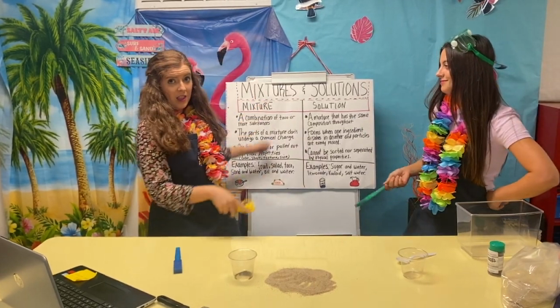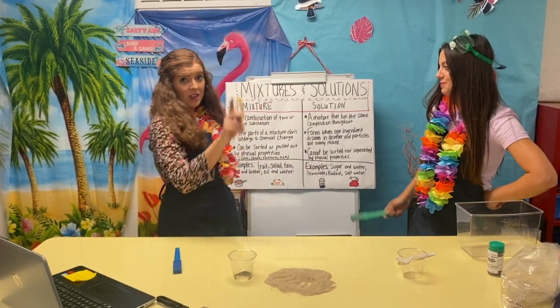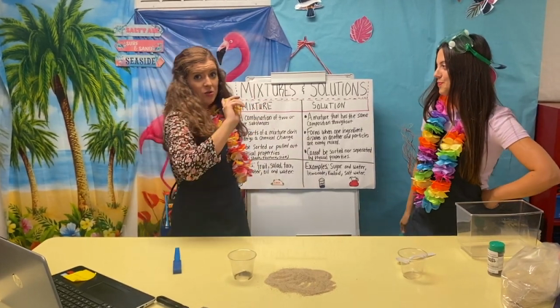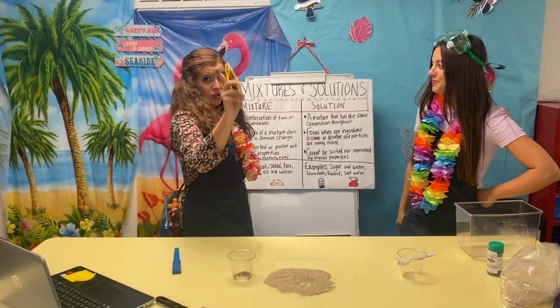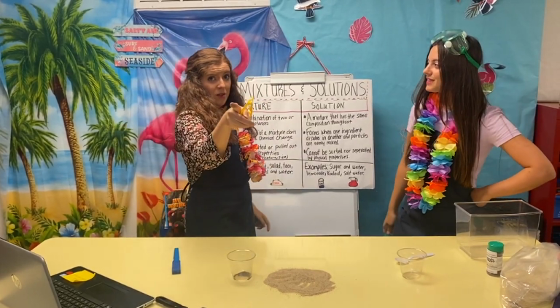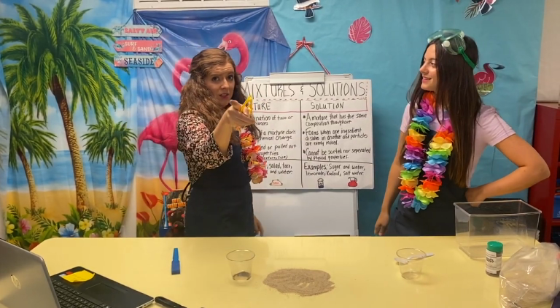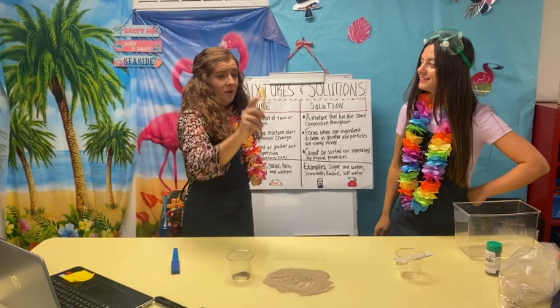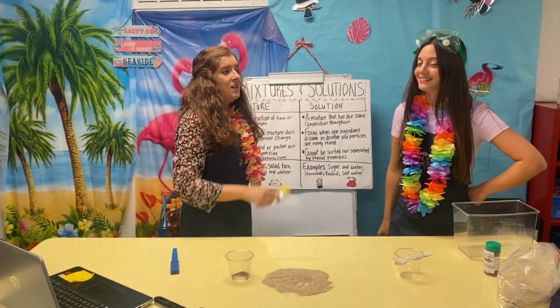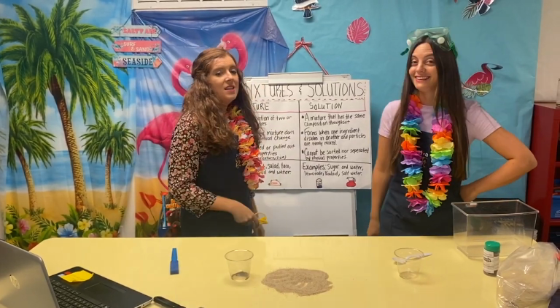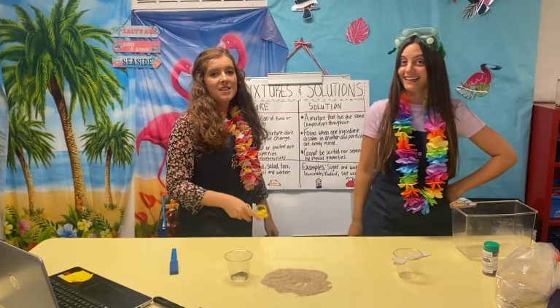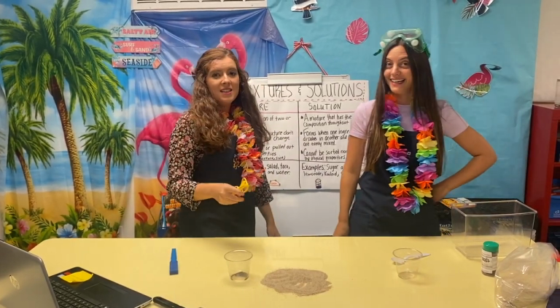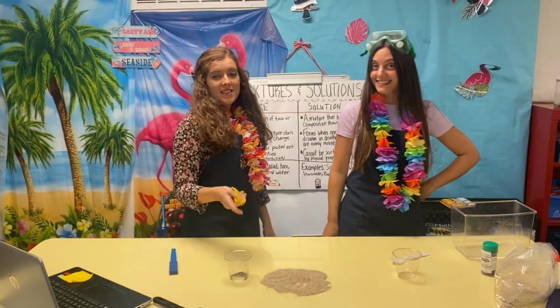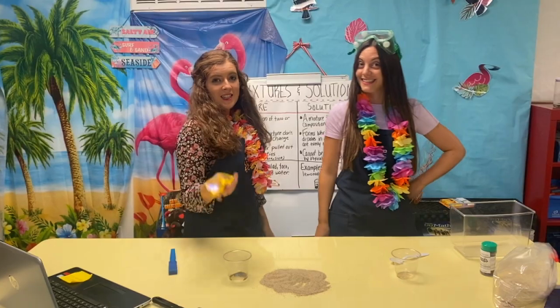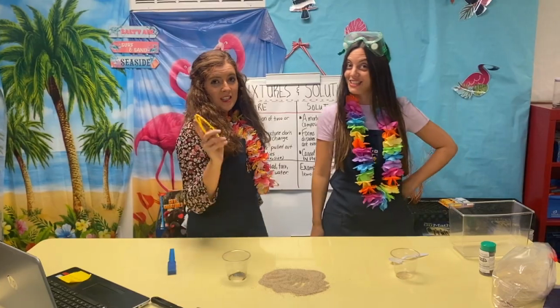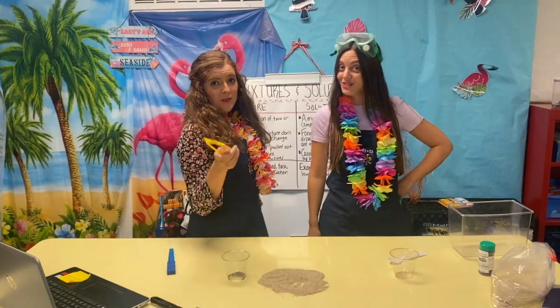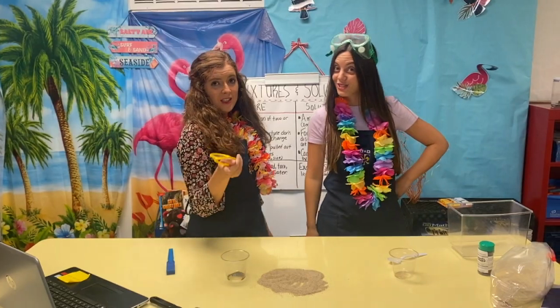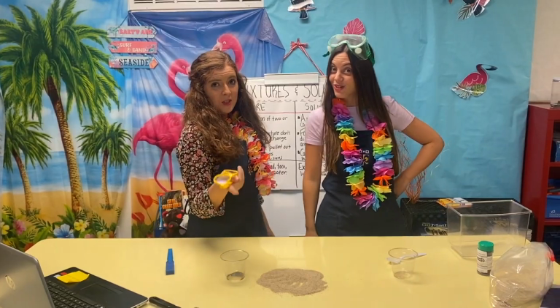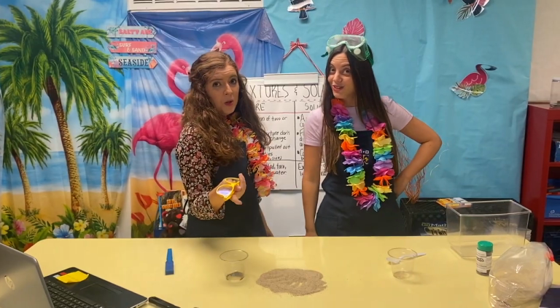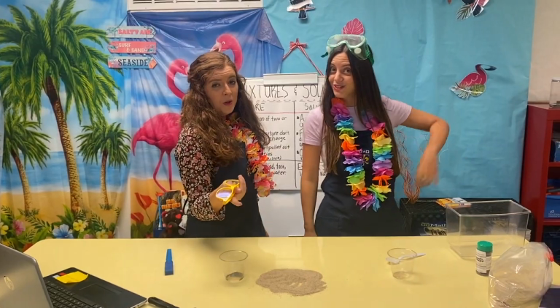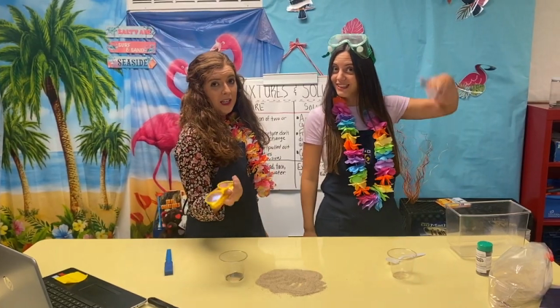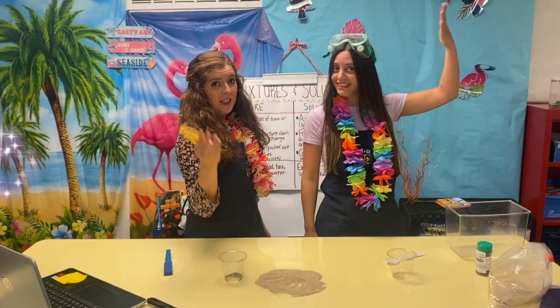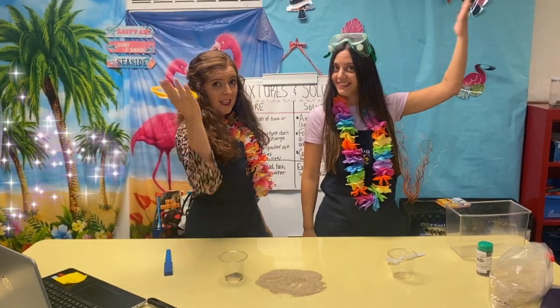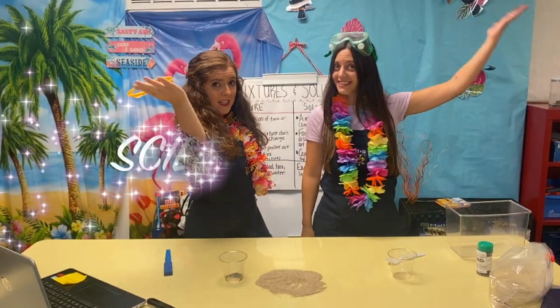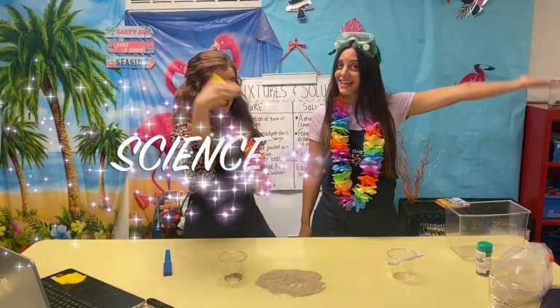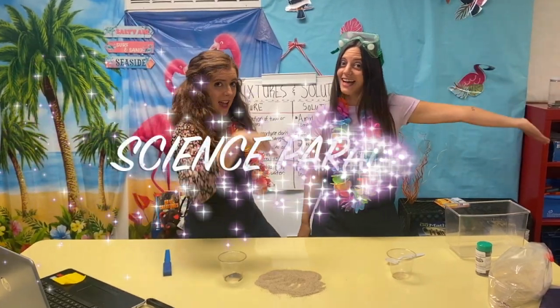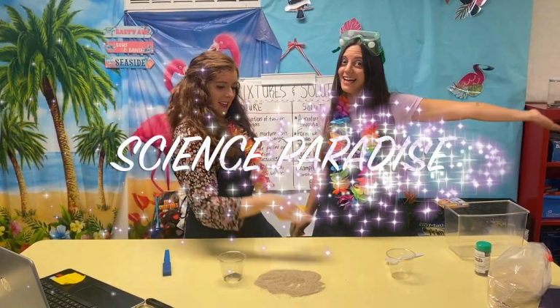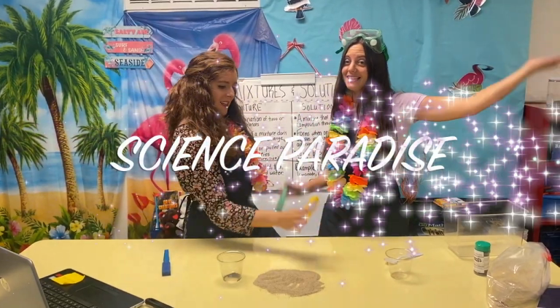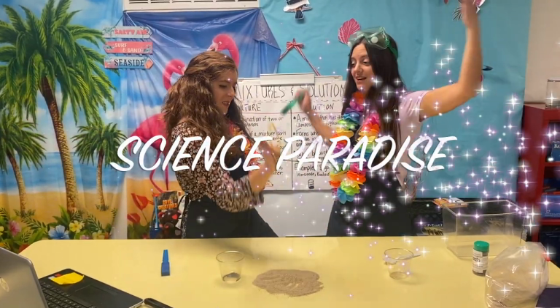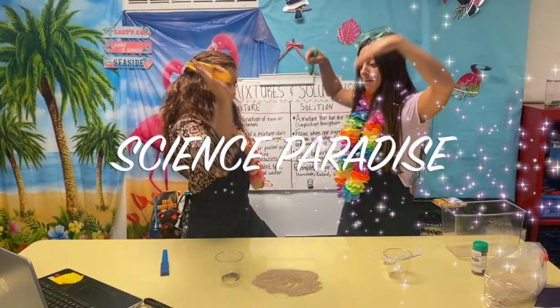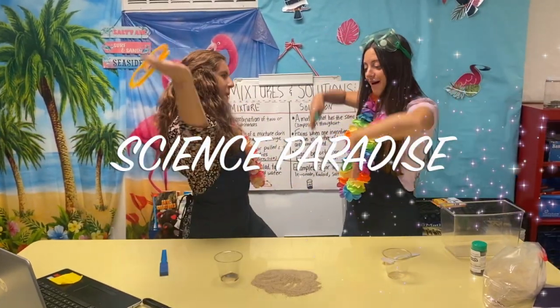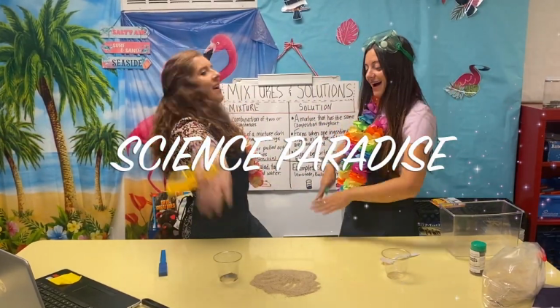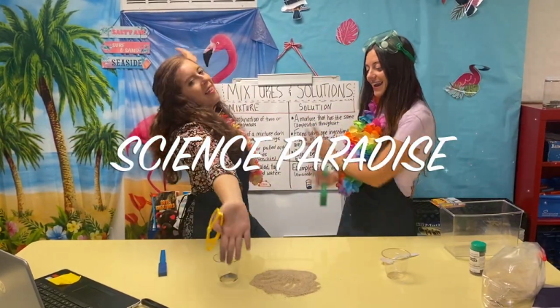I think that you enjoyed the video. See you soon in the Science Paradise!